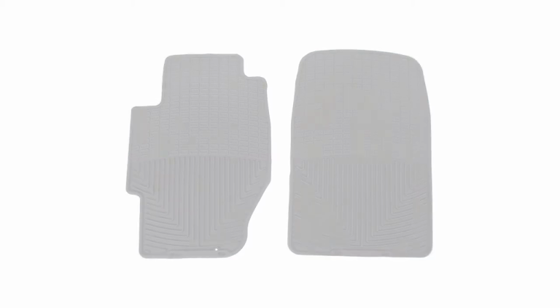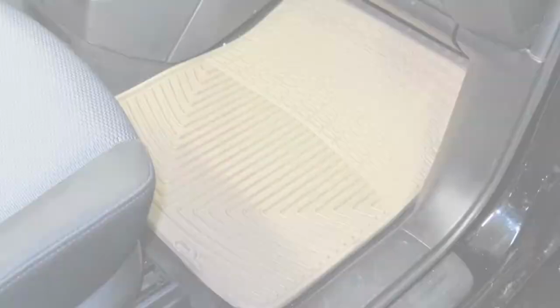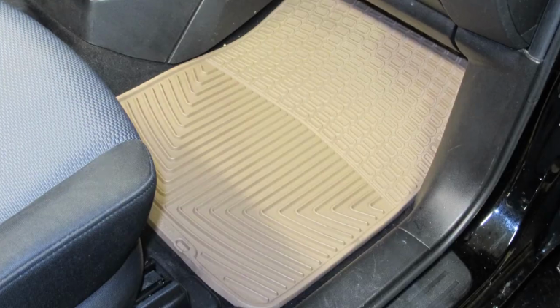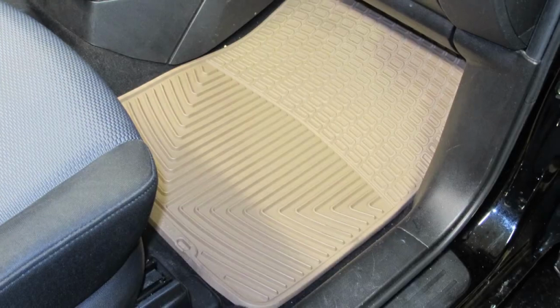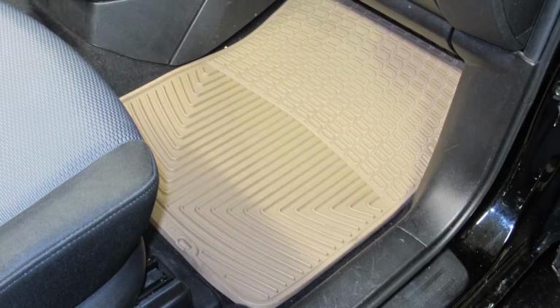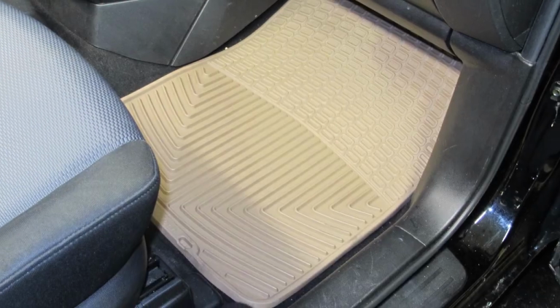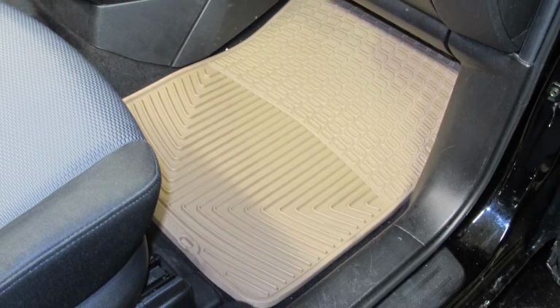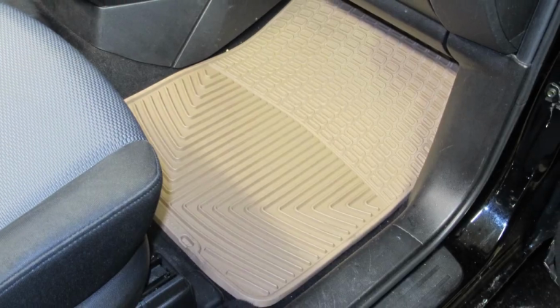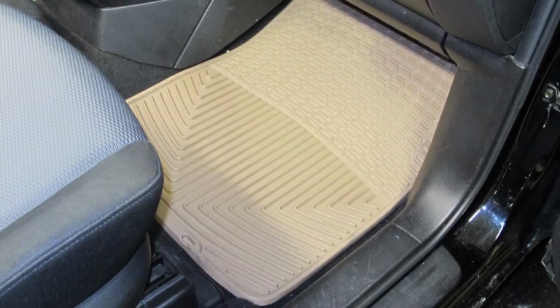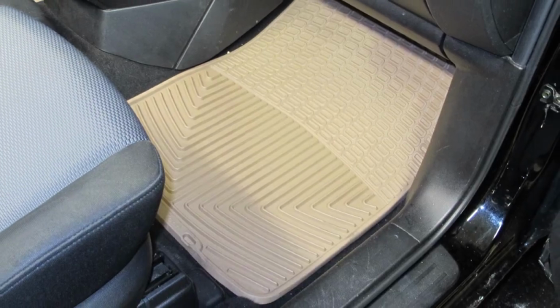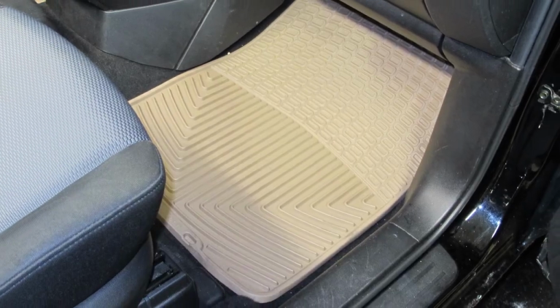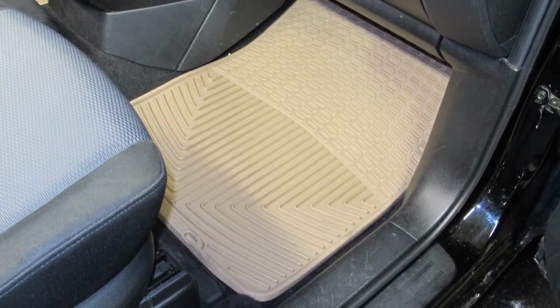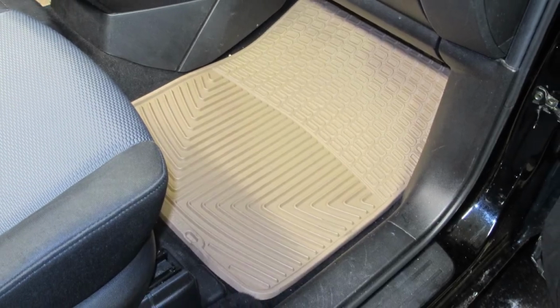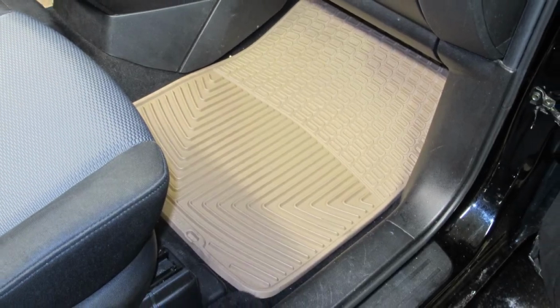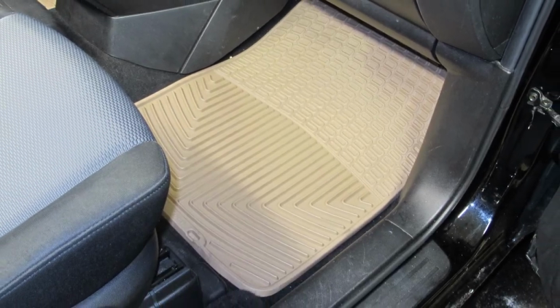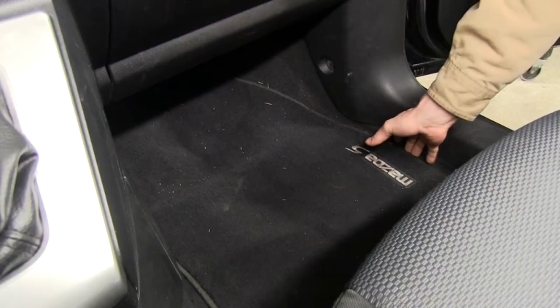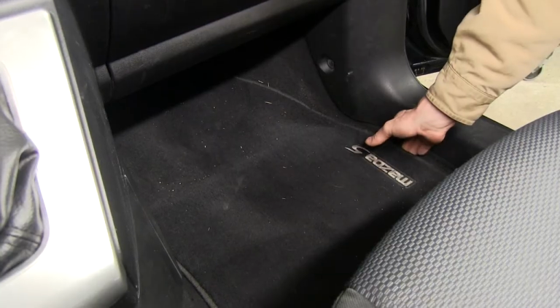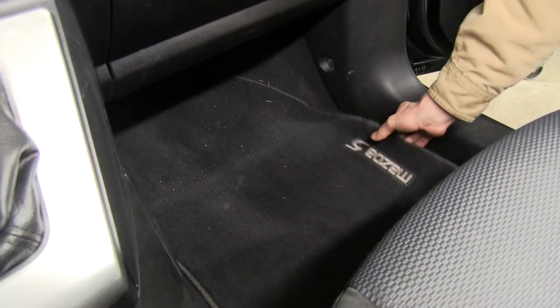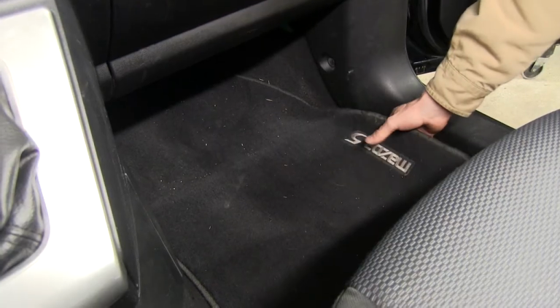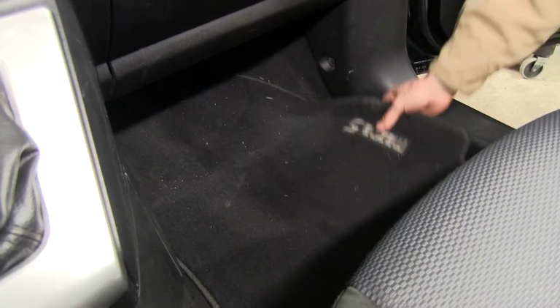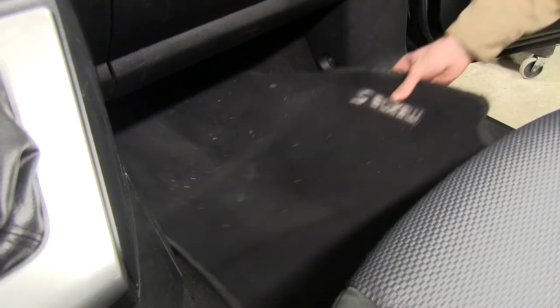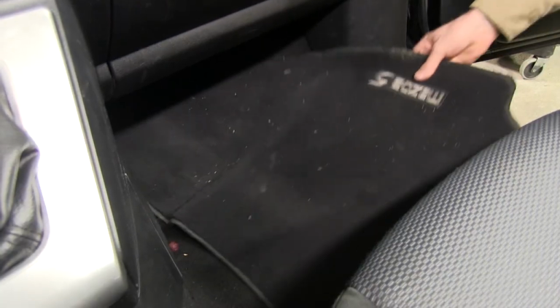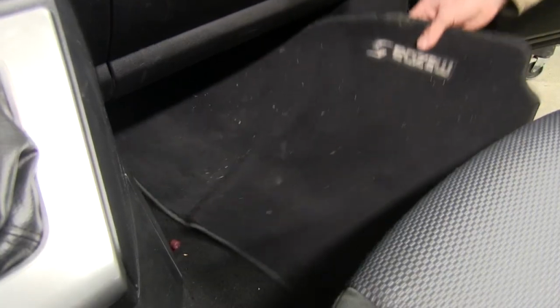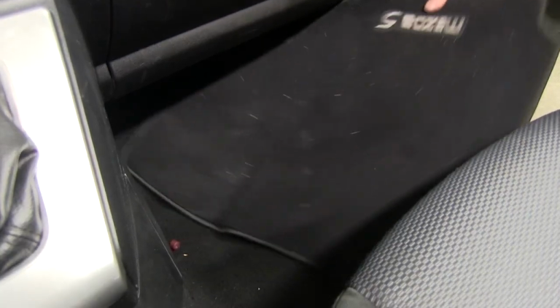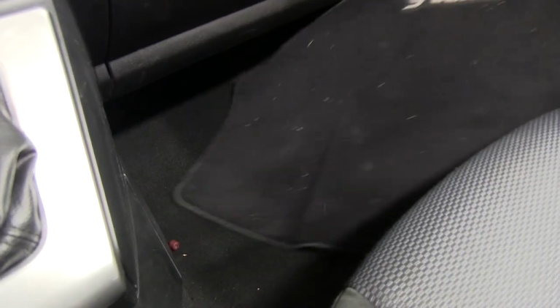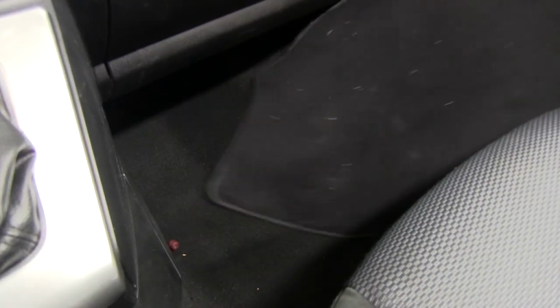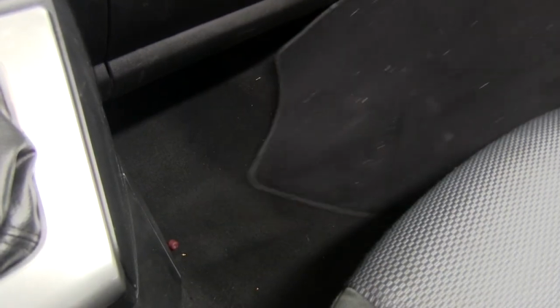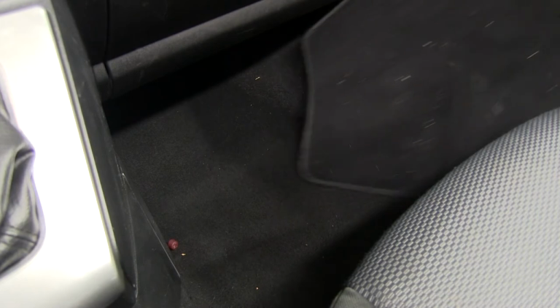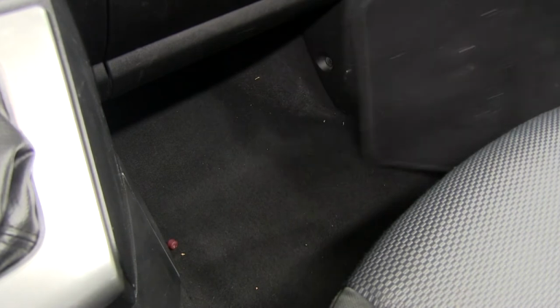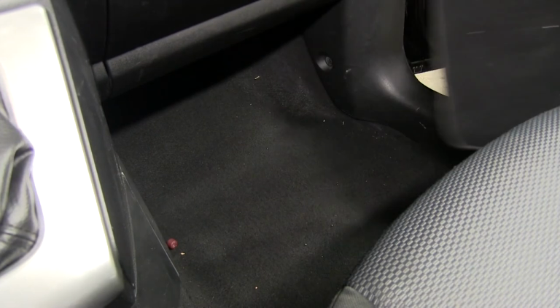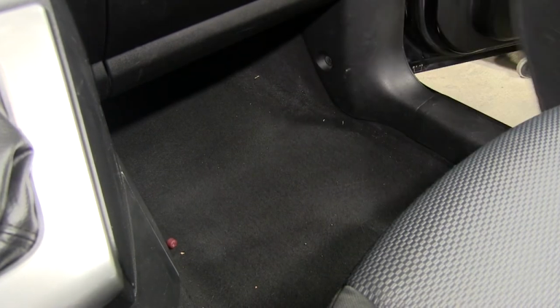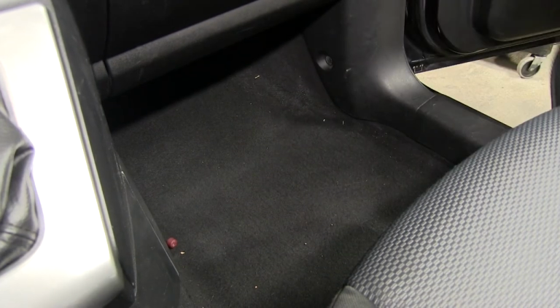This is the floor mats for the front seats. Go ahead and remove the old mat.